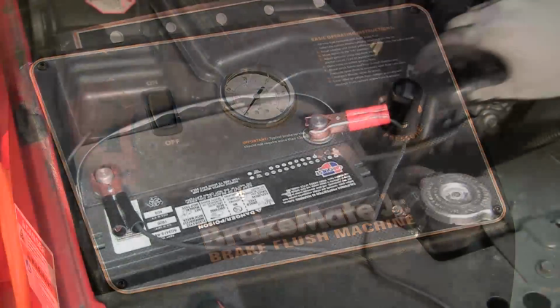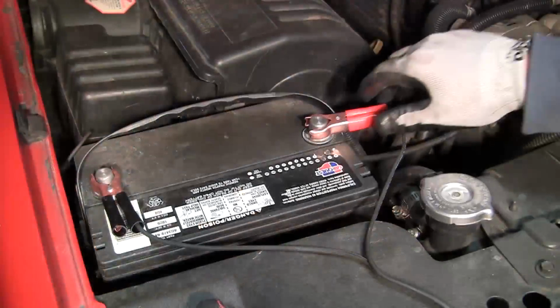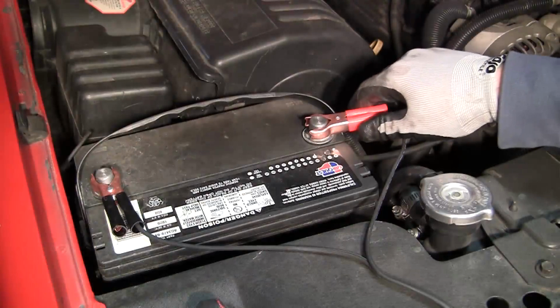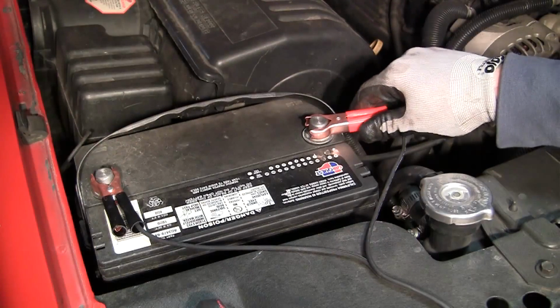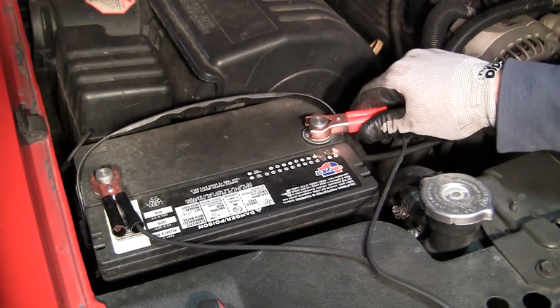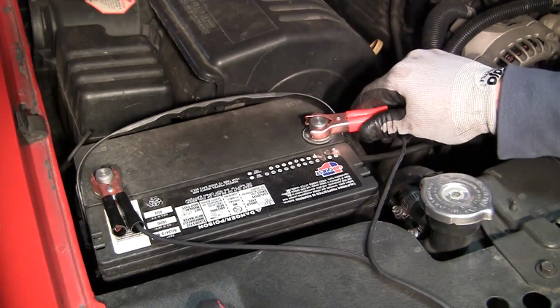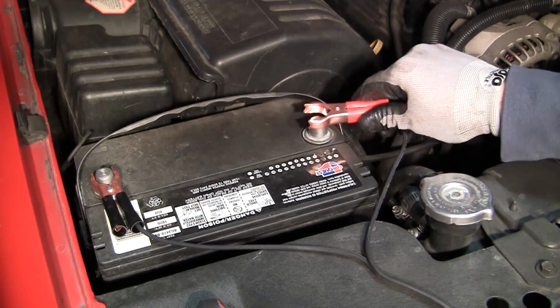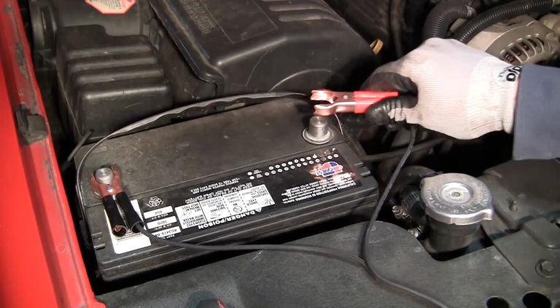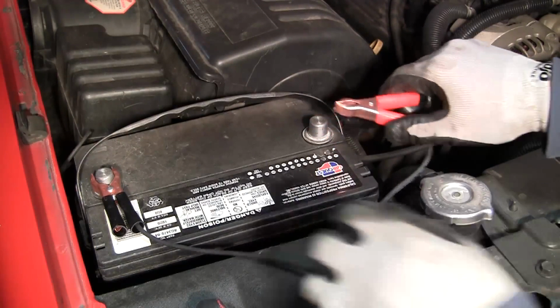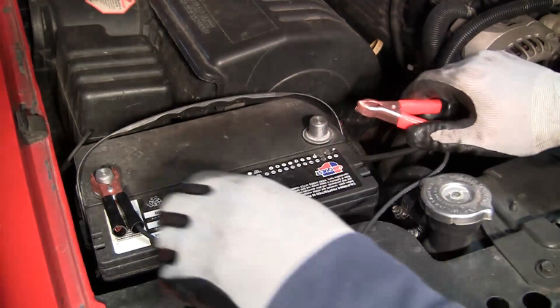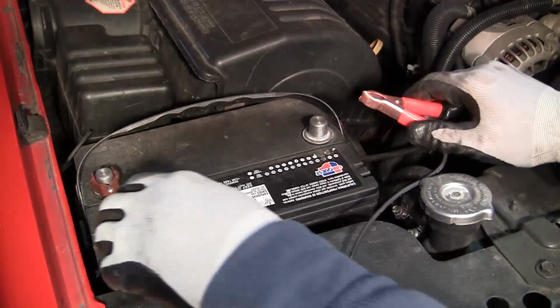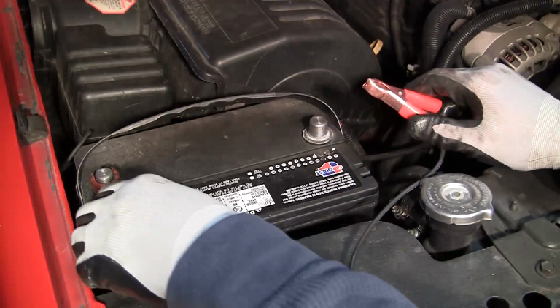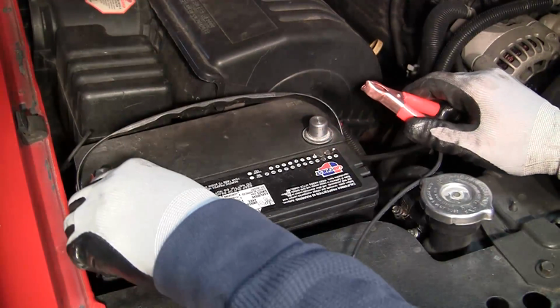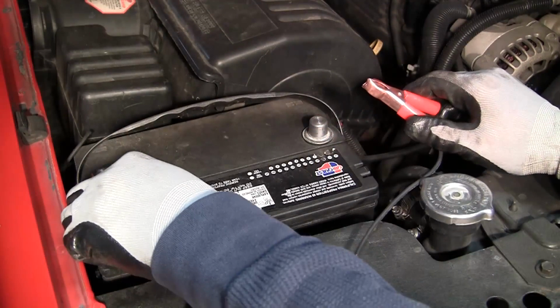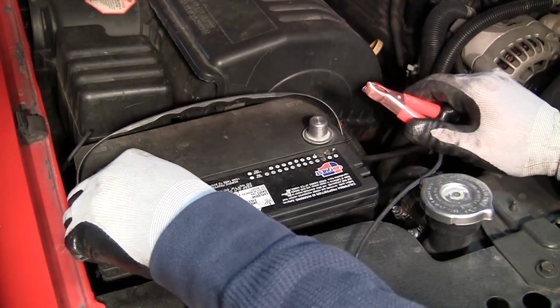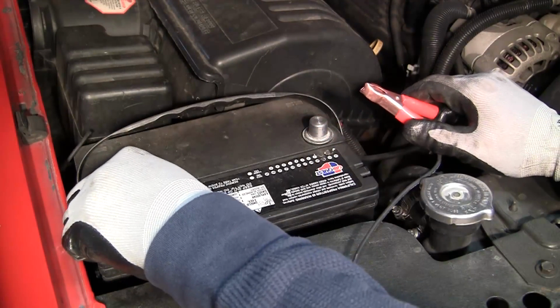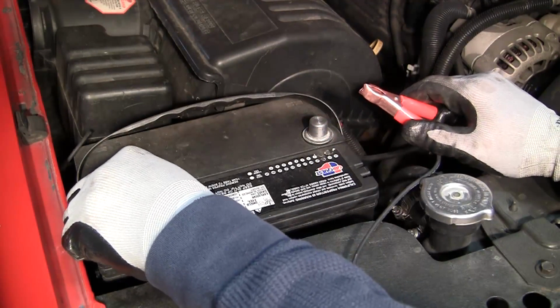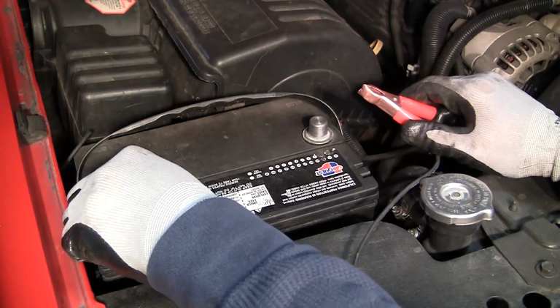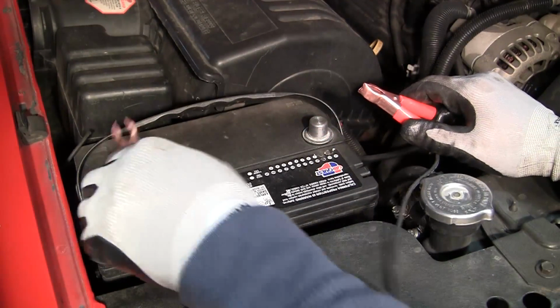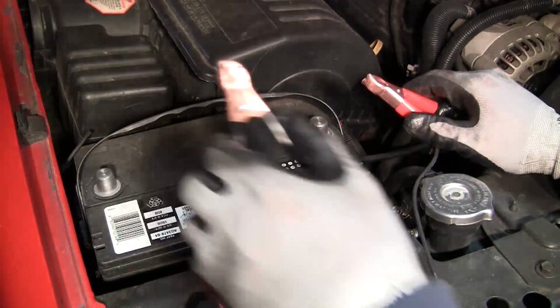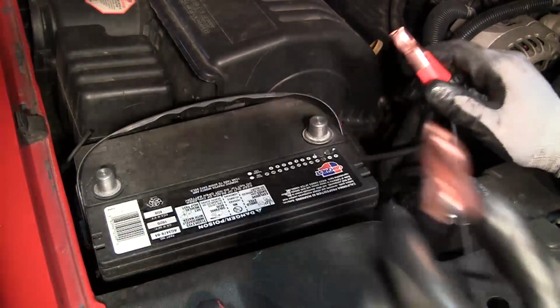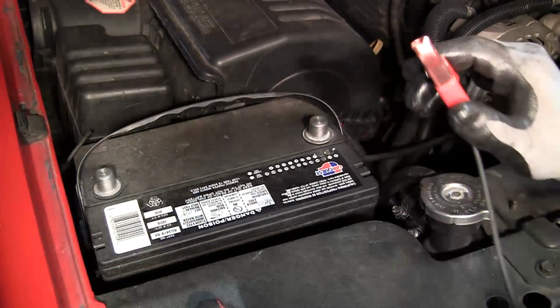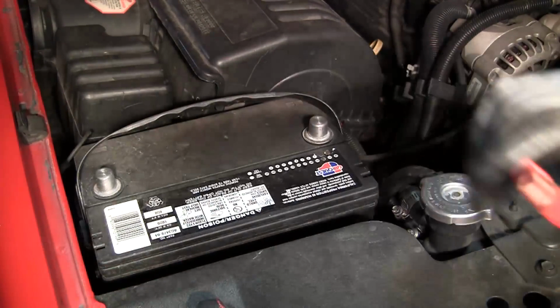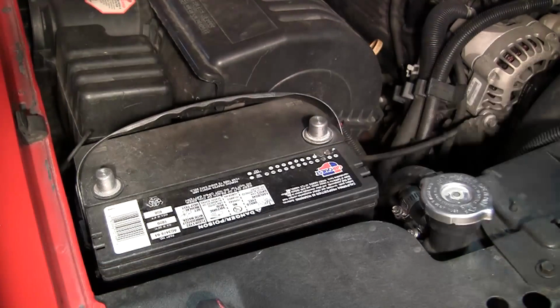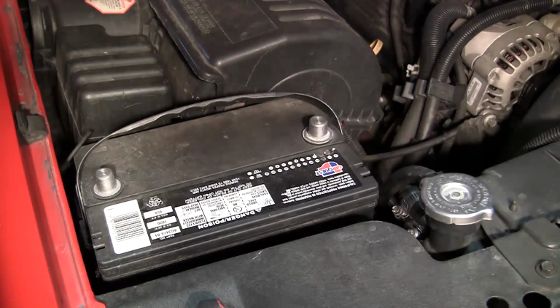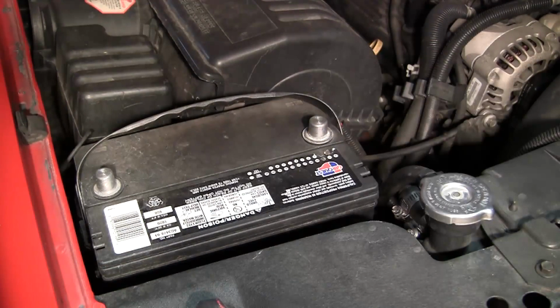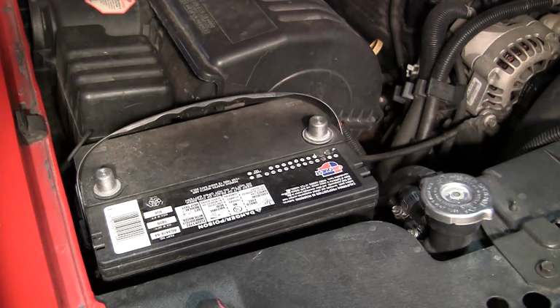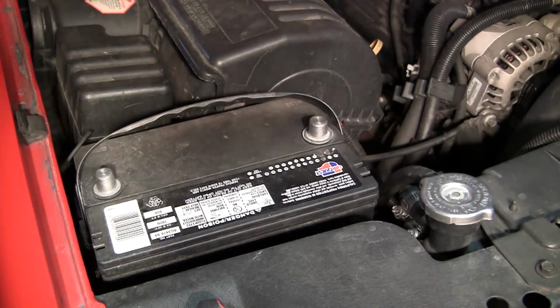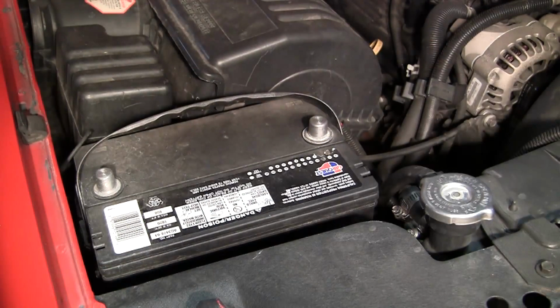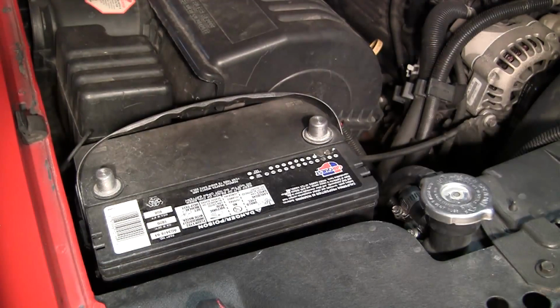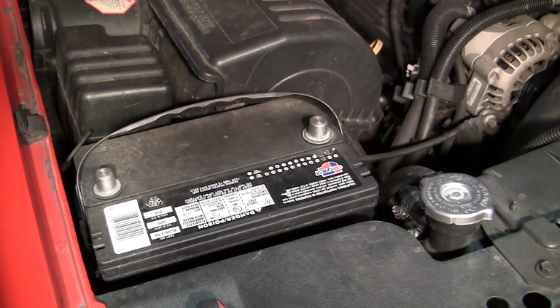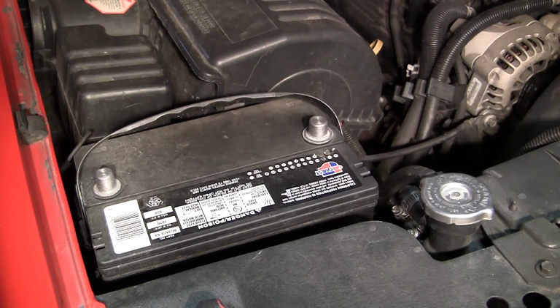Disconnect the battery cables from the vehicle and remove all miscellaneous tools from the engine compartment.